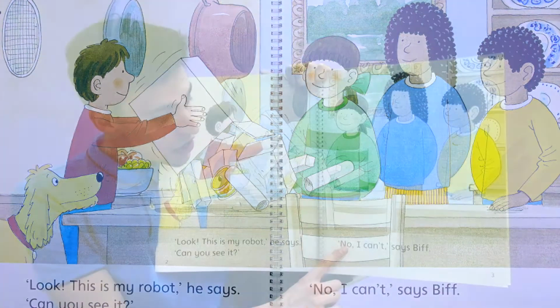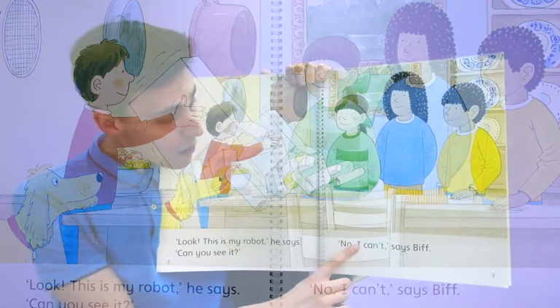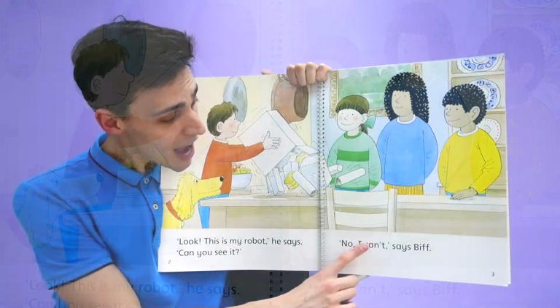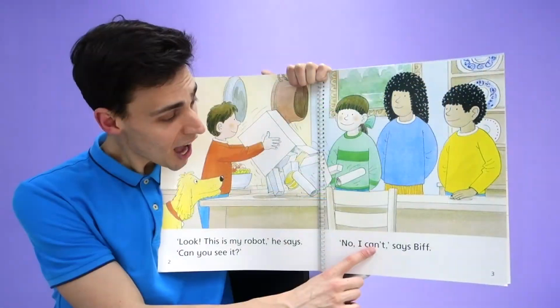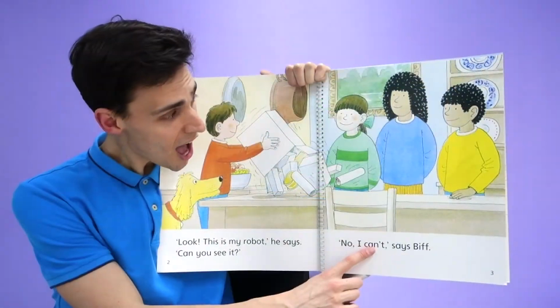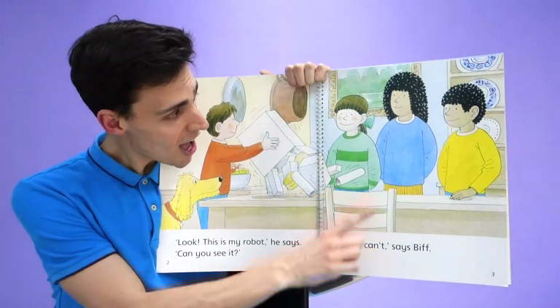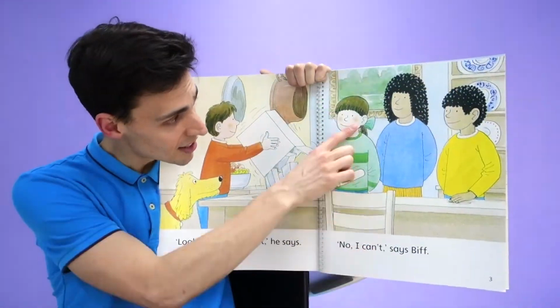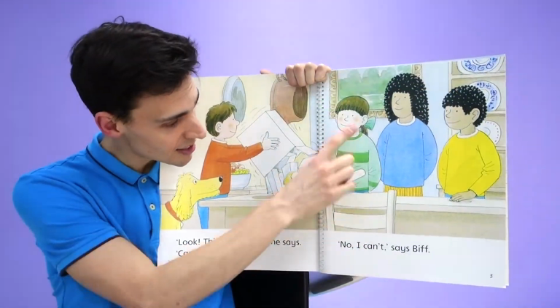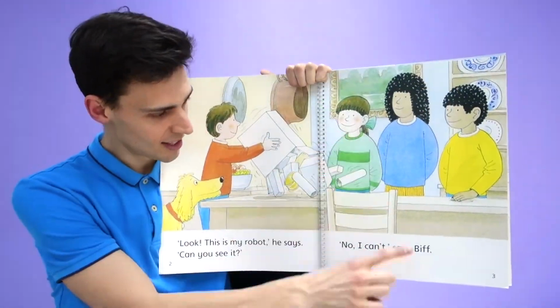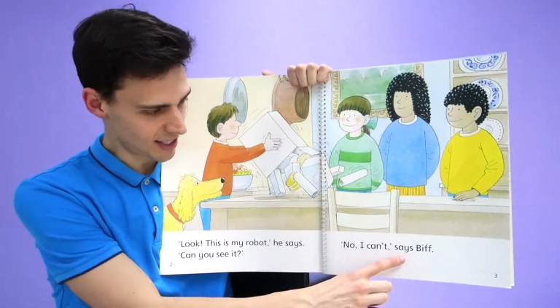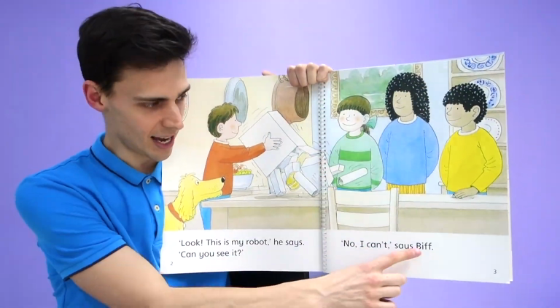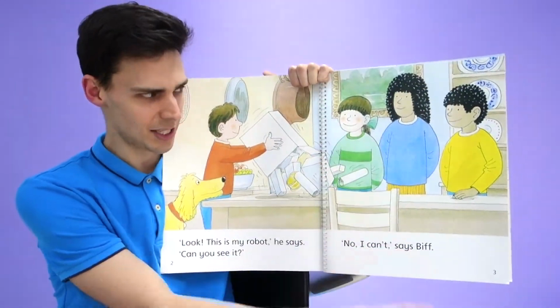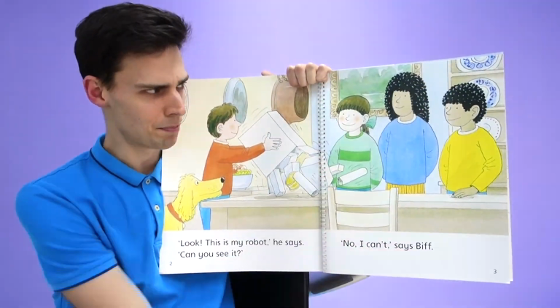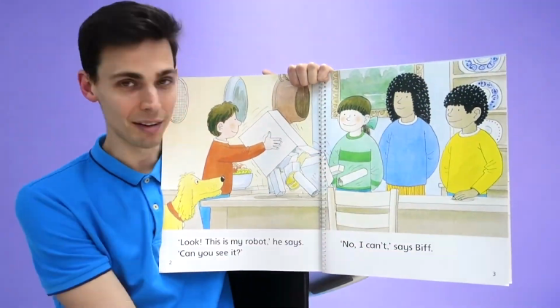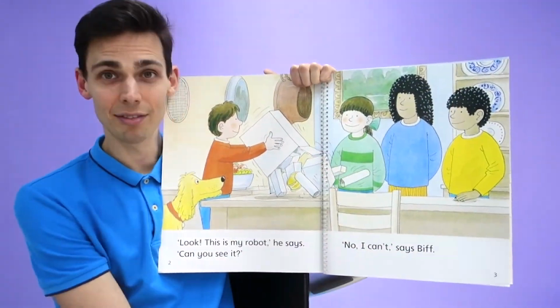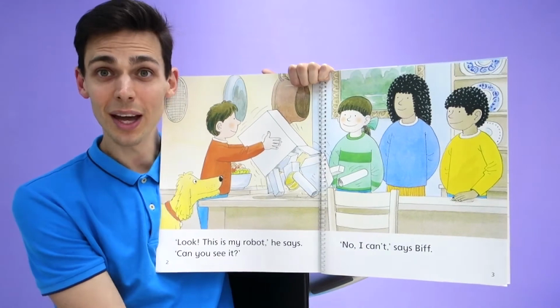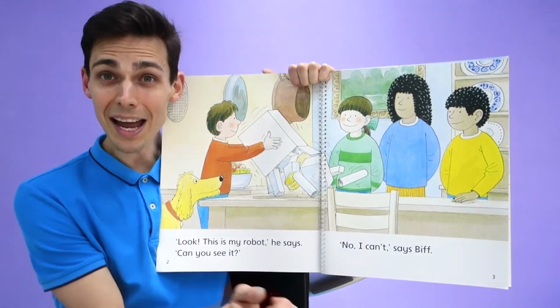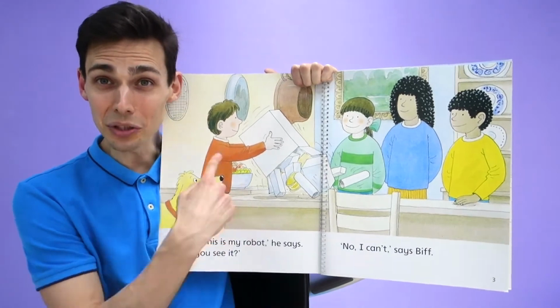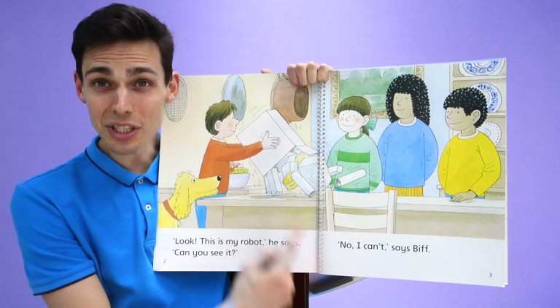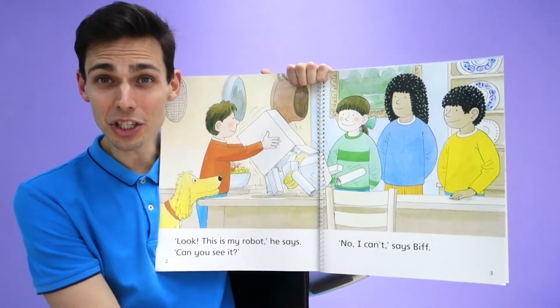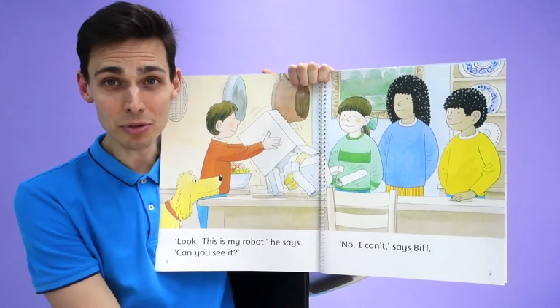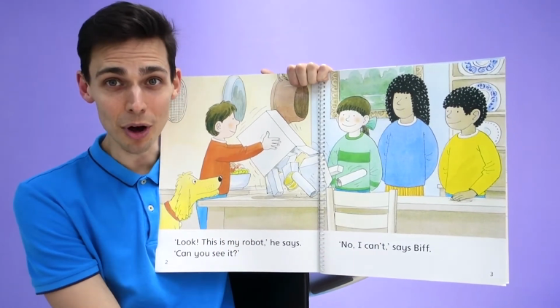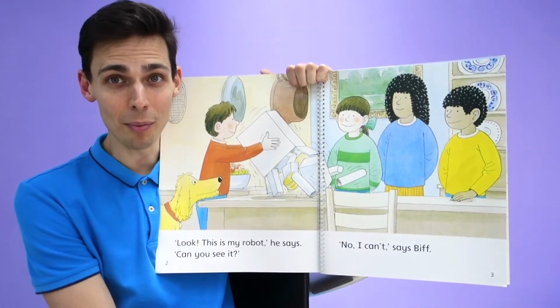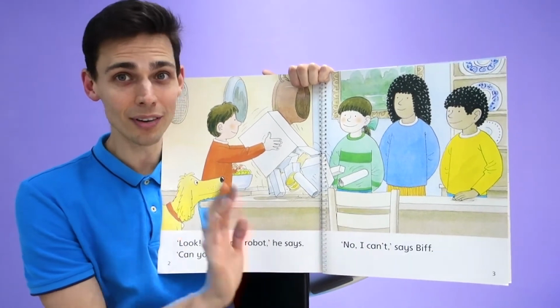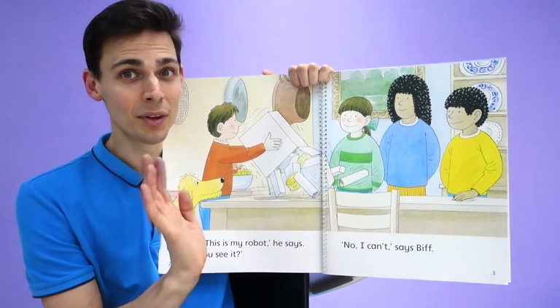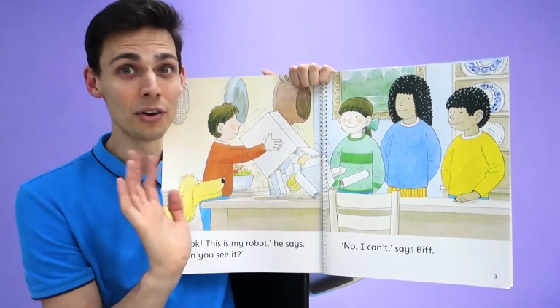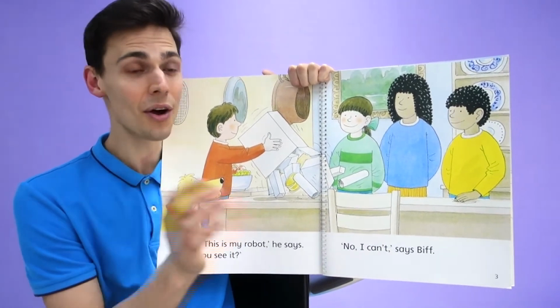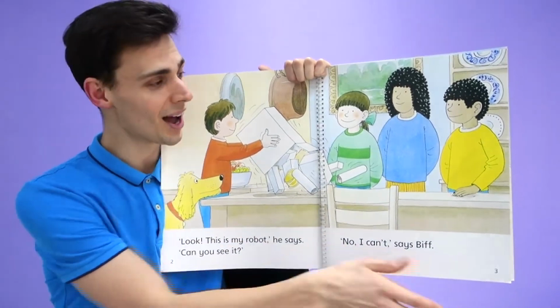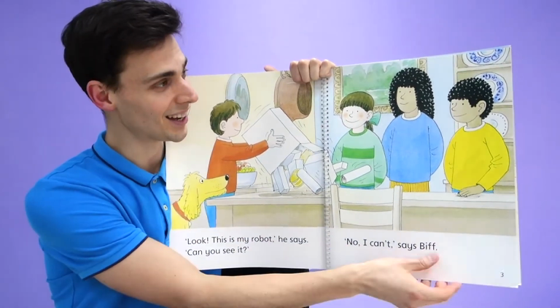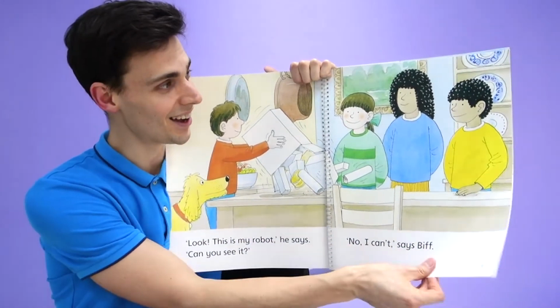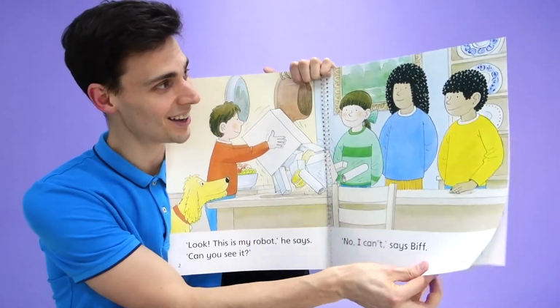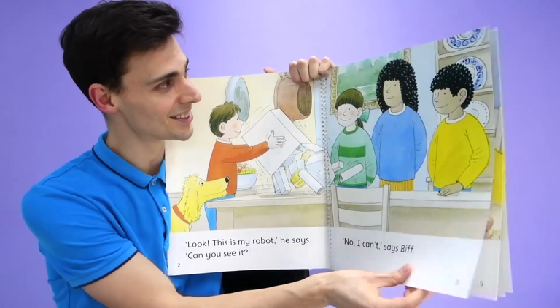No, I can't, says Spiff. Can you see Chip's robot? No, I can't.